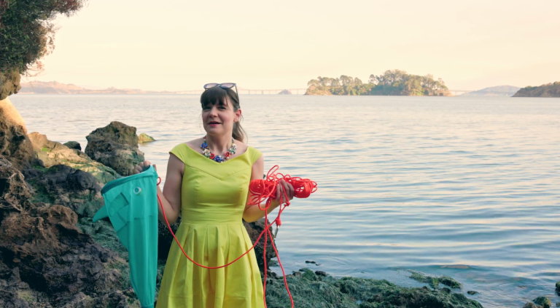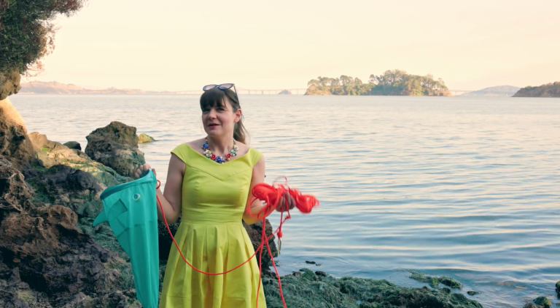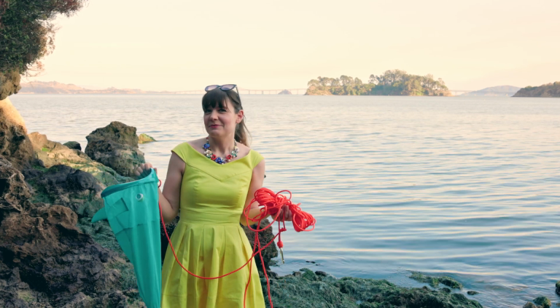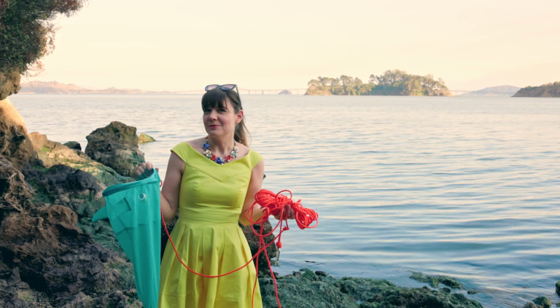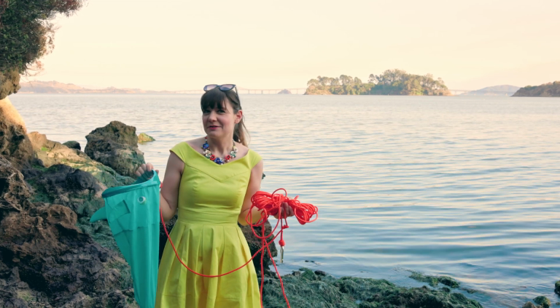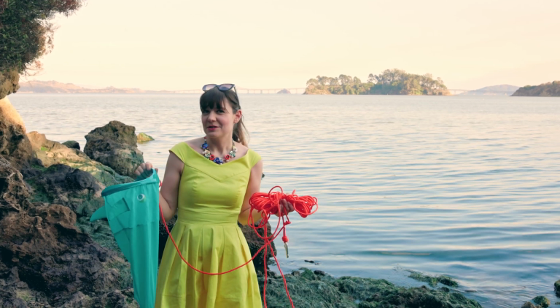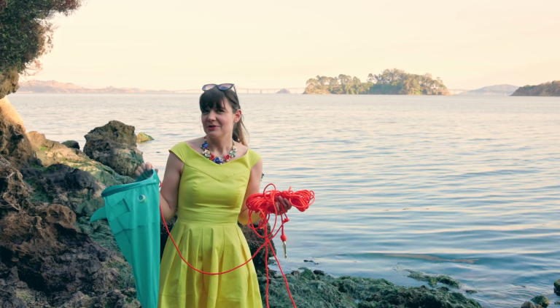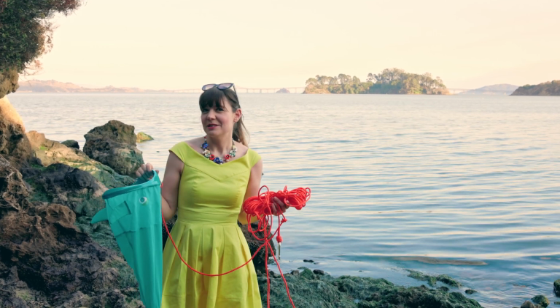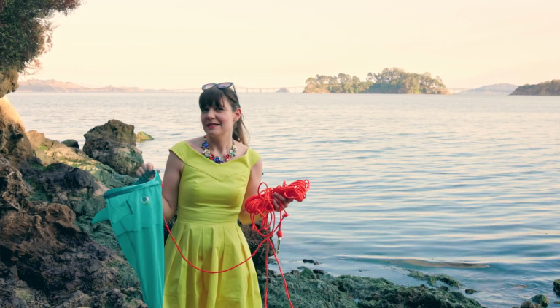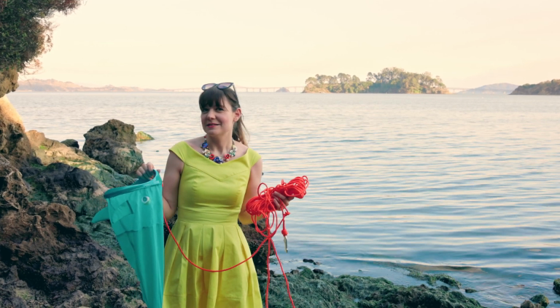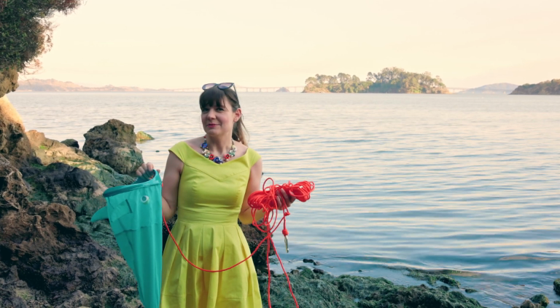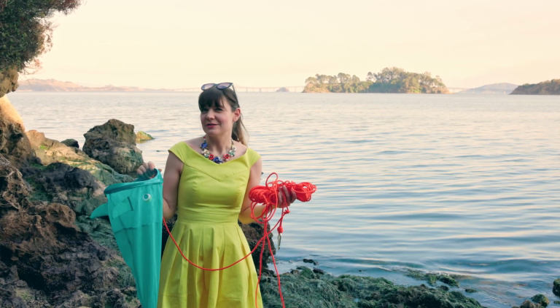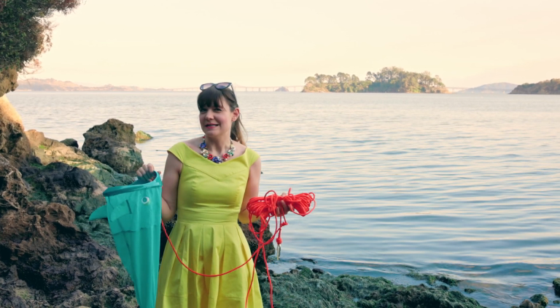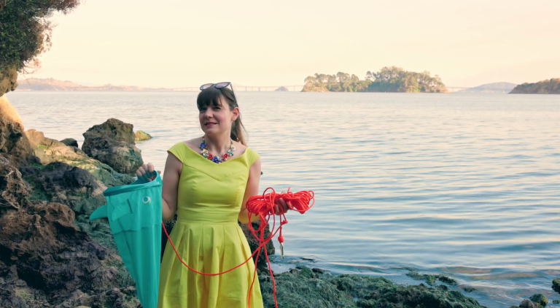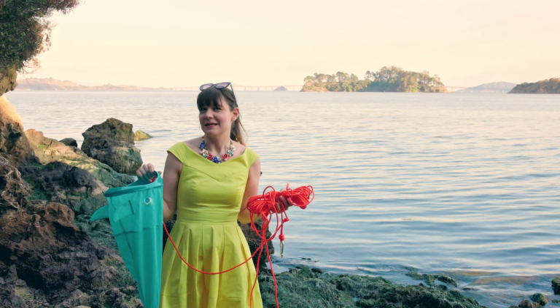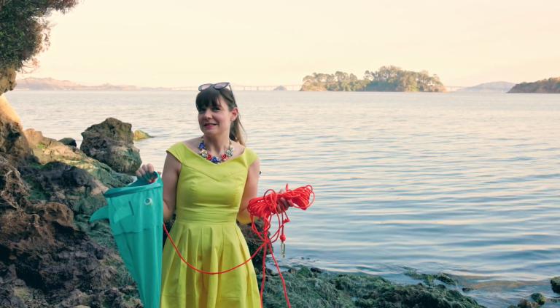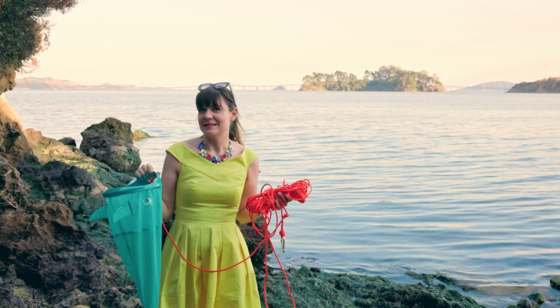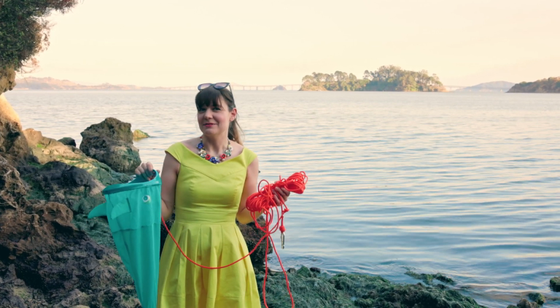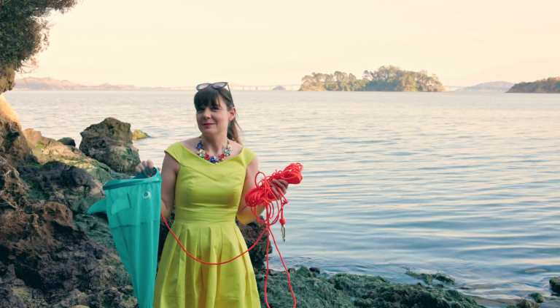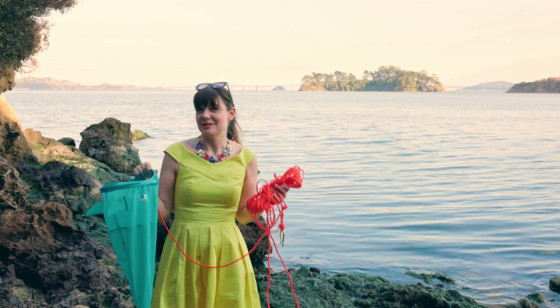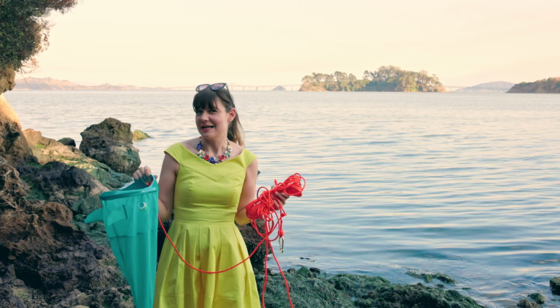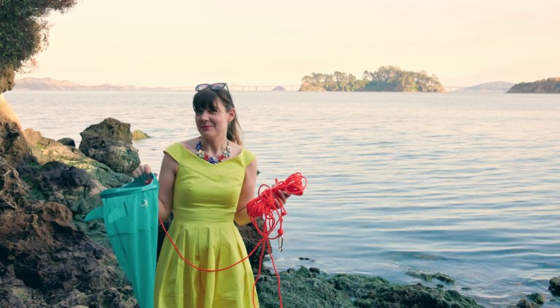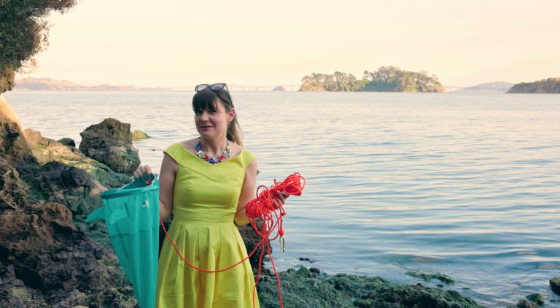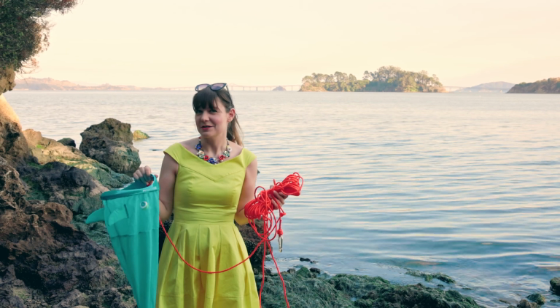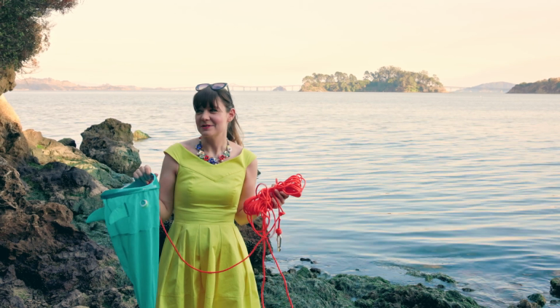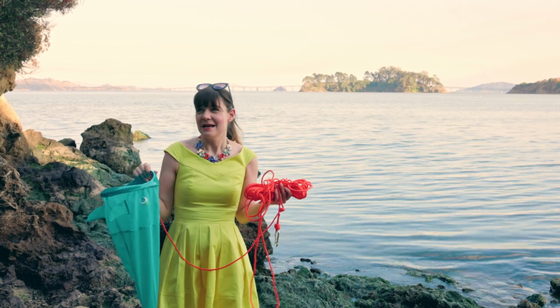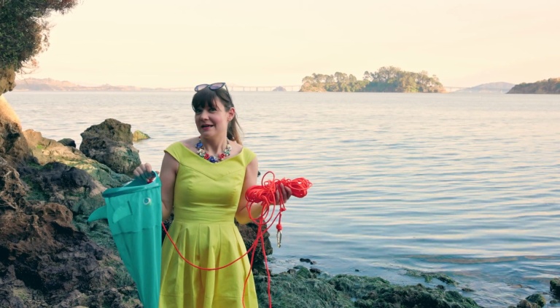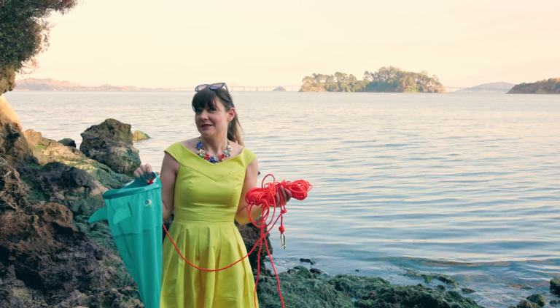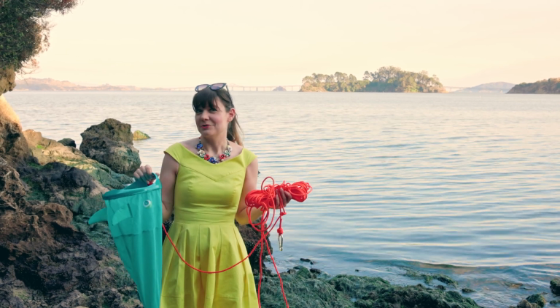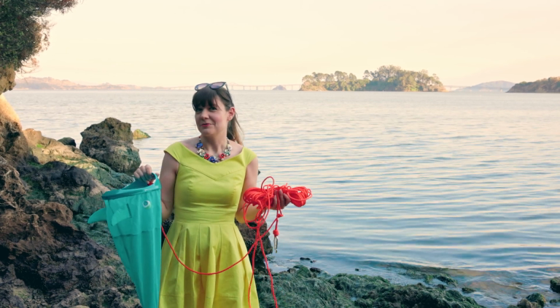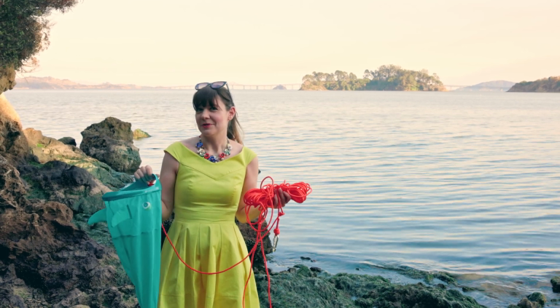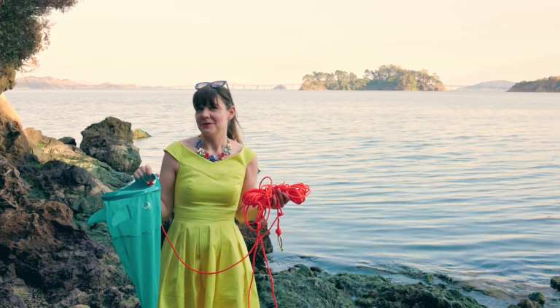I was thinking of trawling for some plankton and looking at it under the microscope. I don't have my full microscope with me today, so I'm going to try and see what I can see with some tiny microscopes, and we'll go from there.